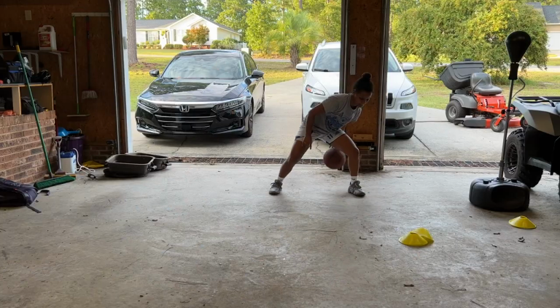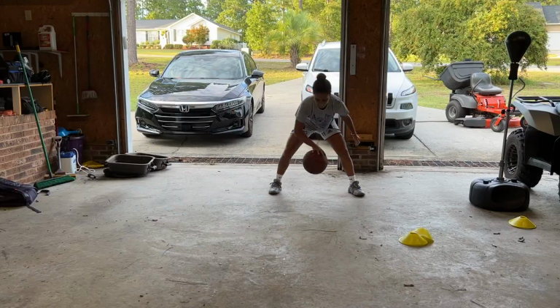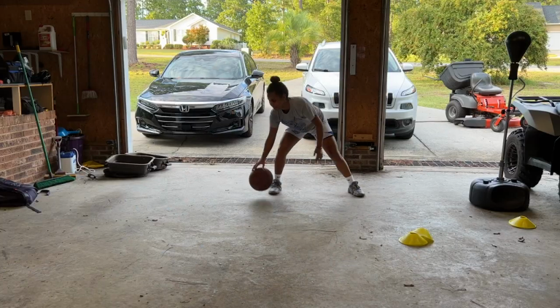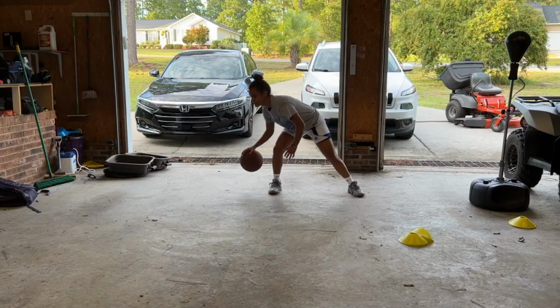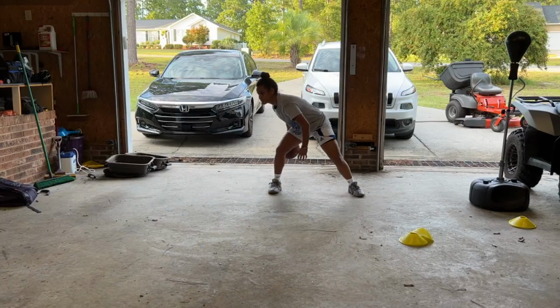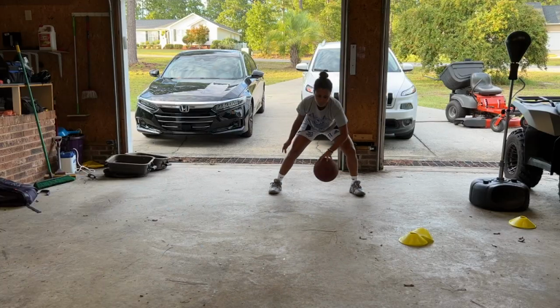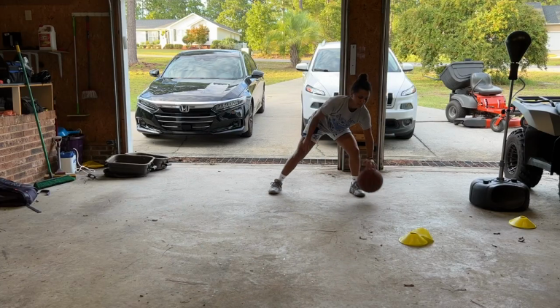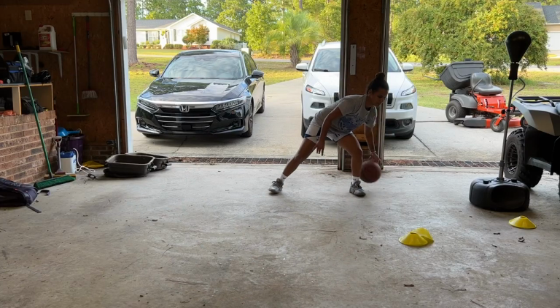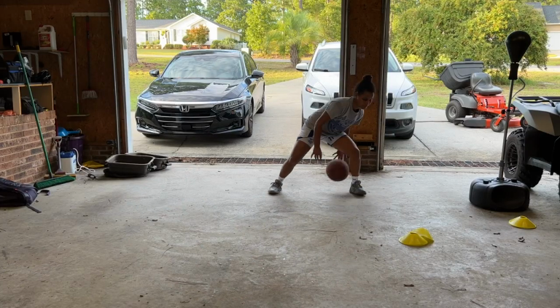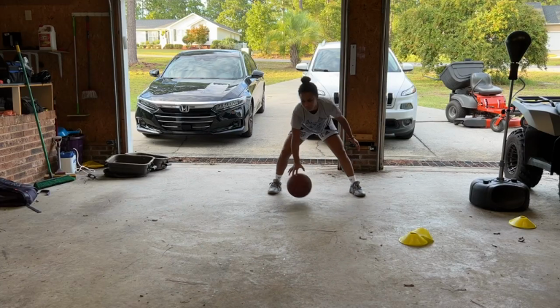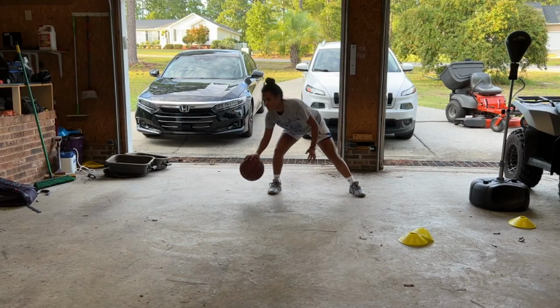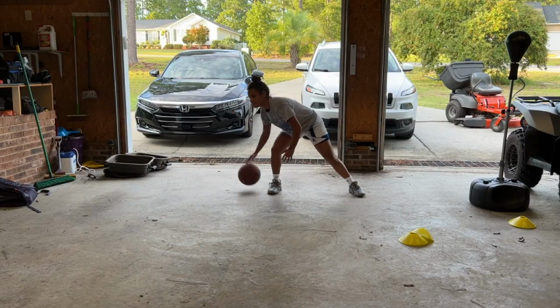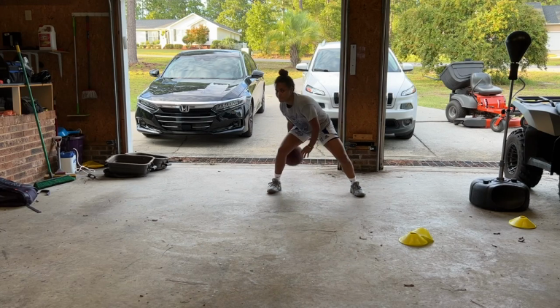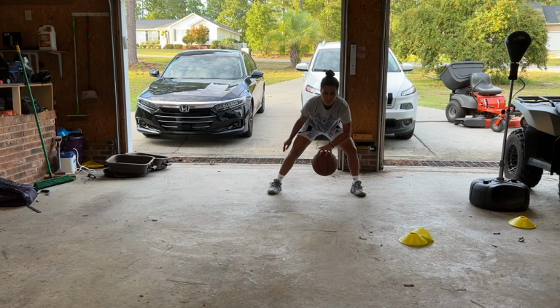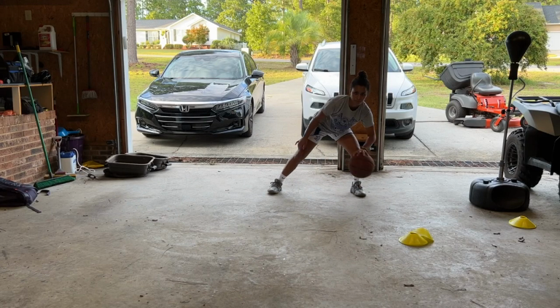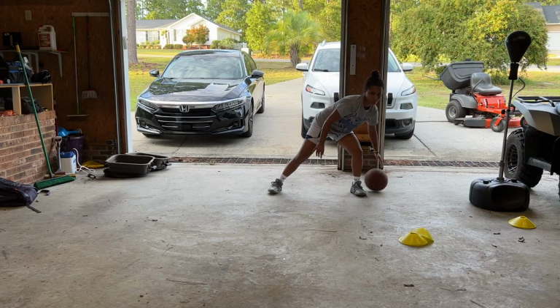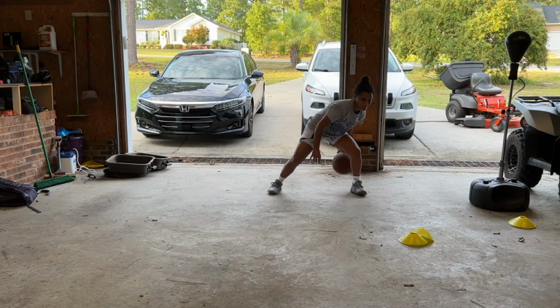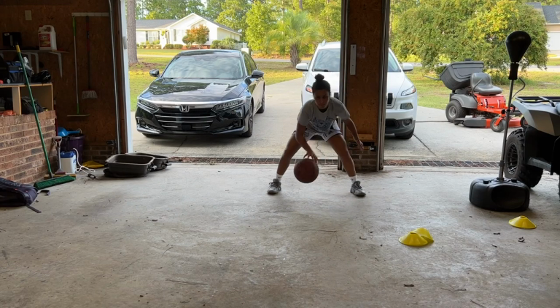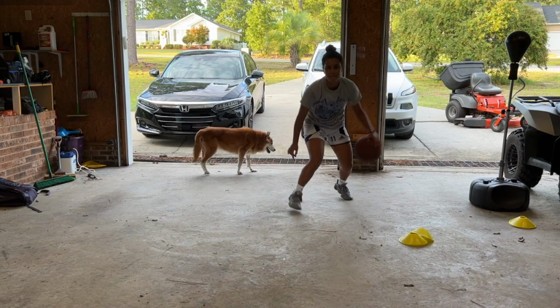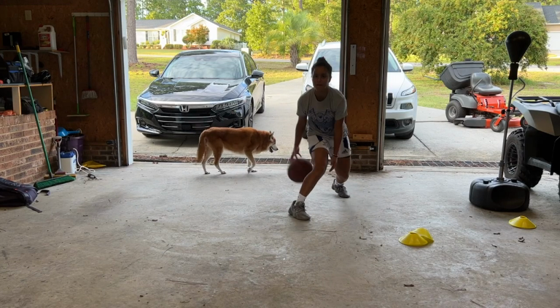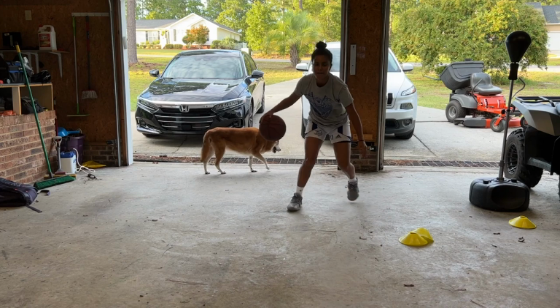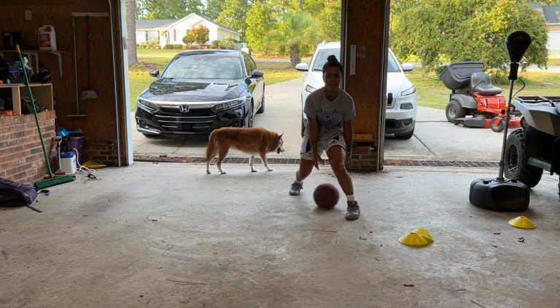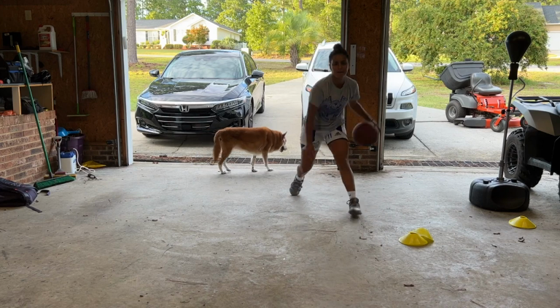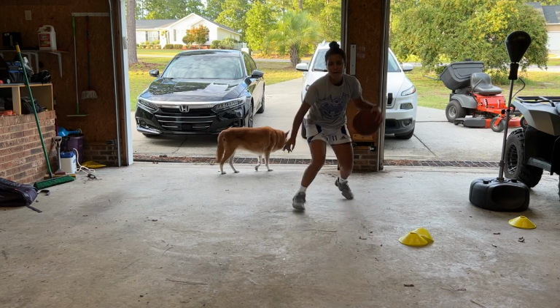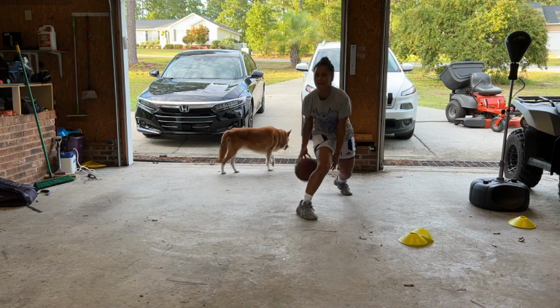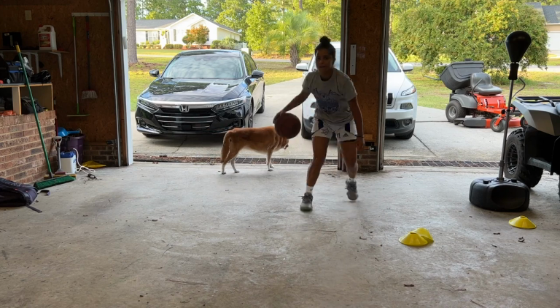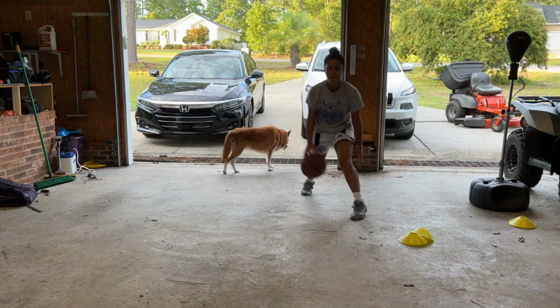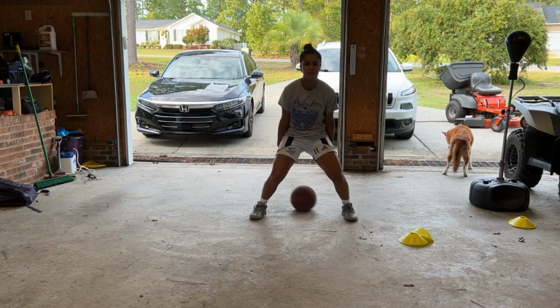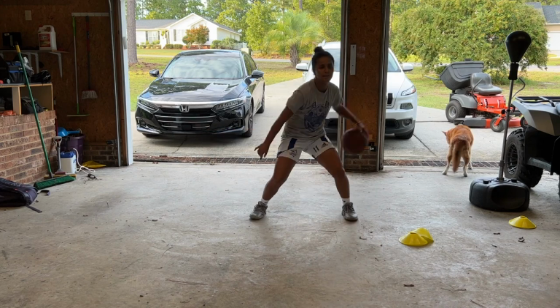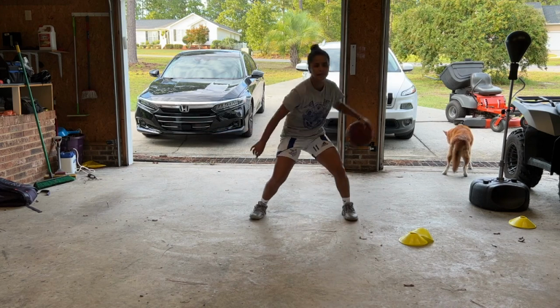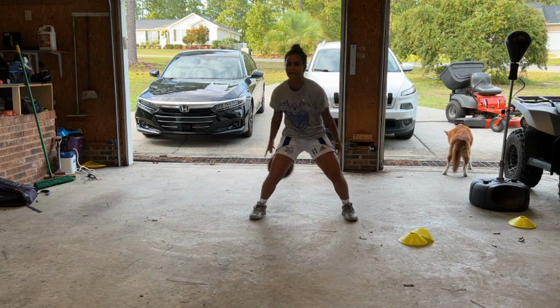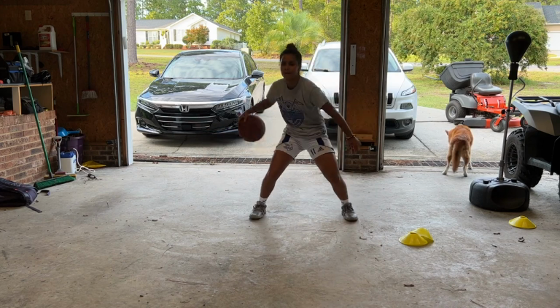Now I'm taking the wrap off to do regular ball handling, and I can tell the difference. The ball is so much easier to grip.